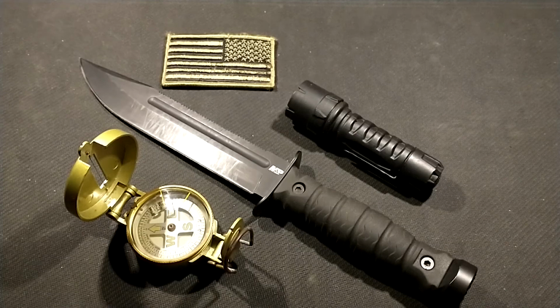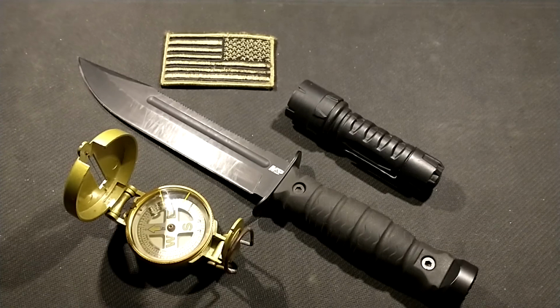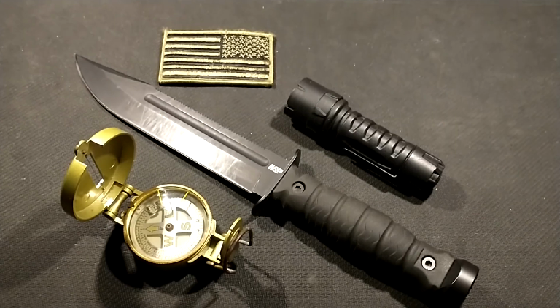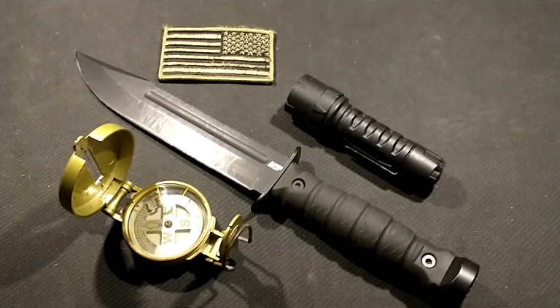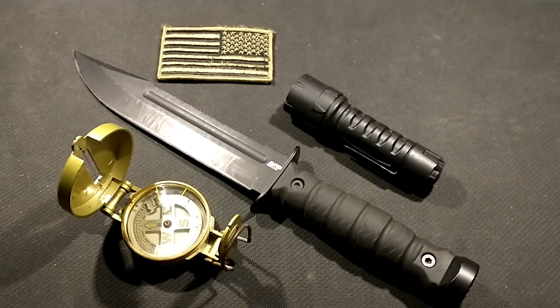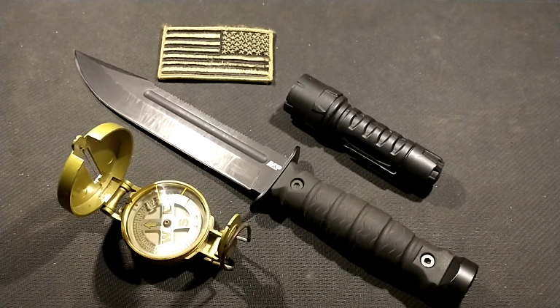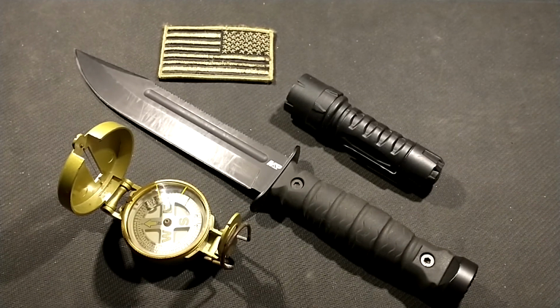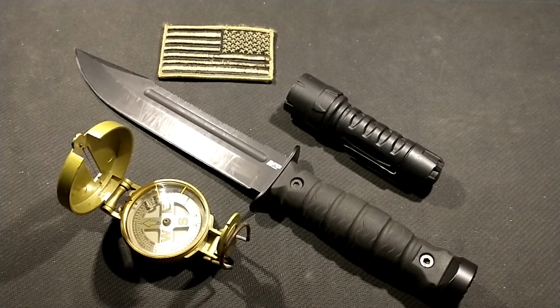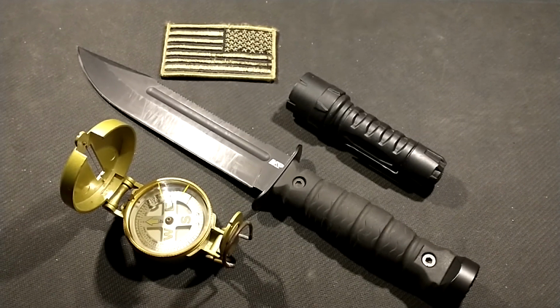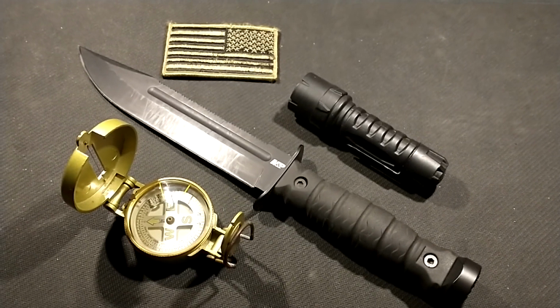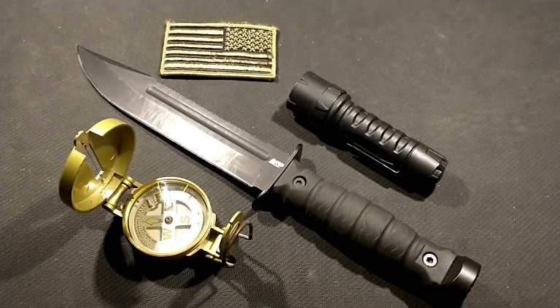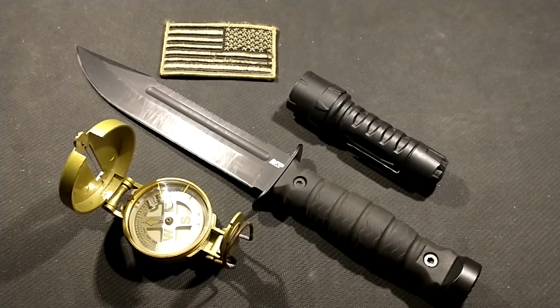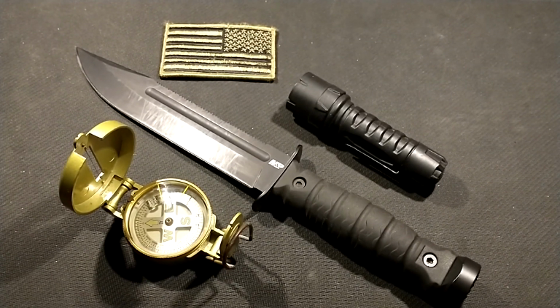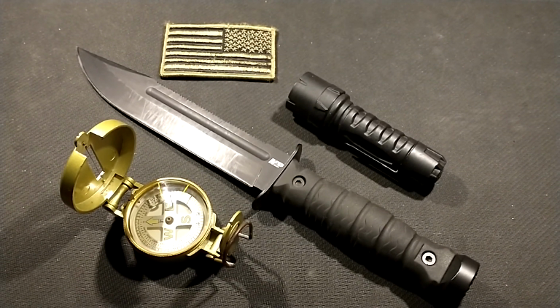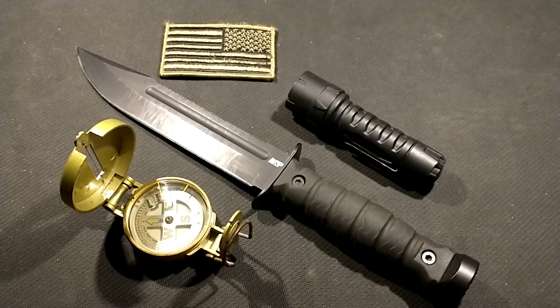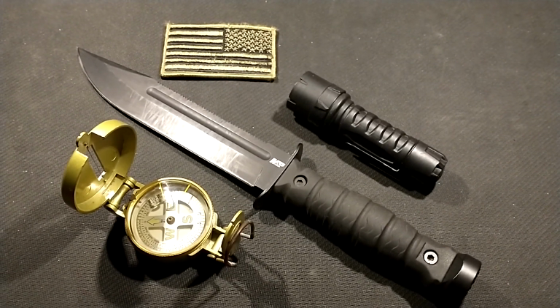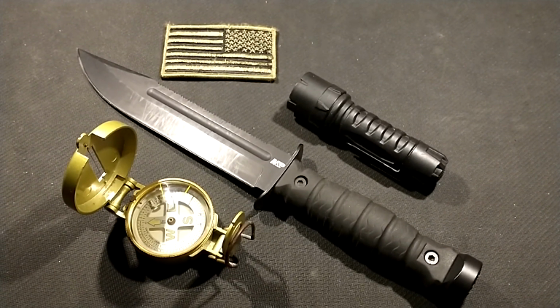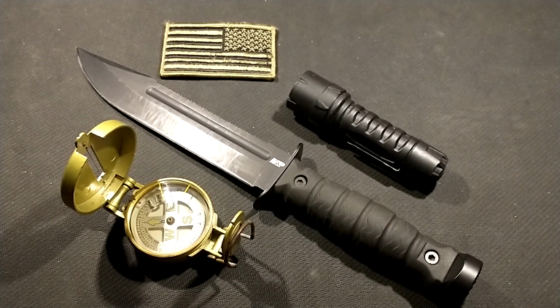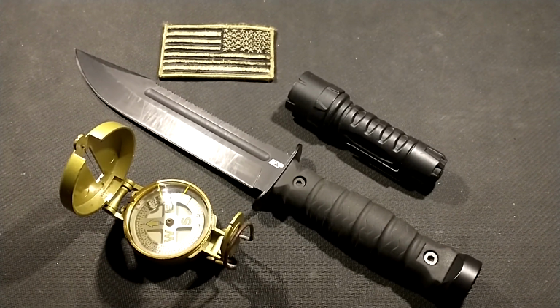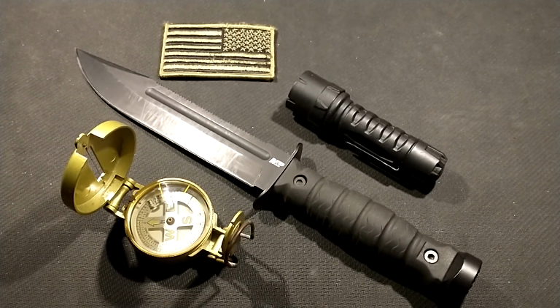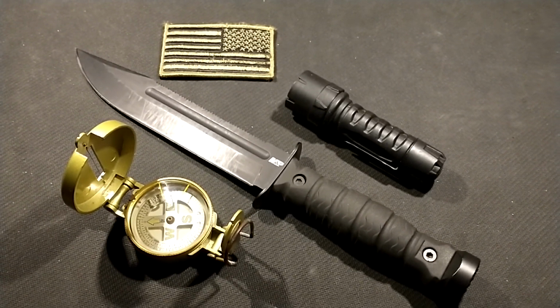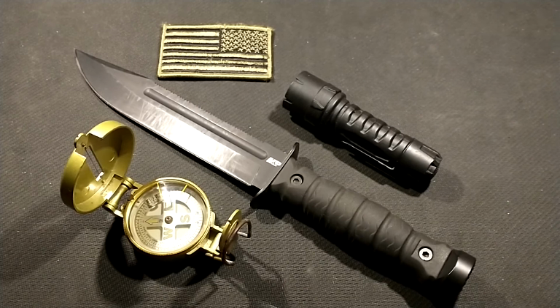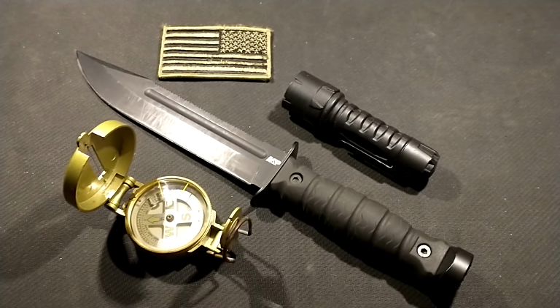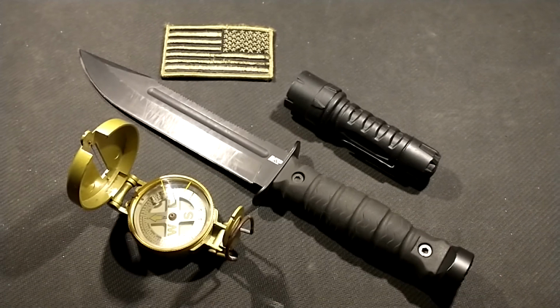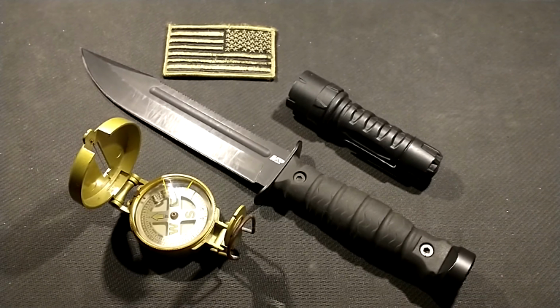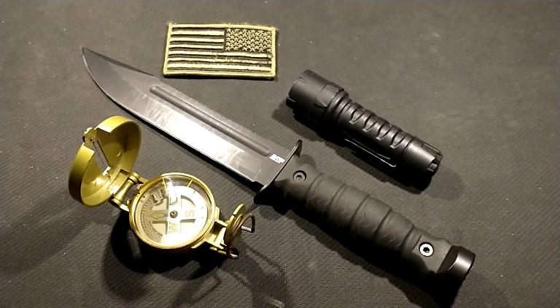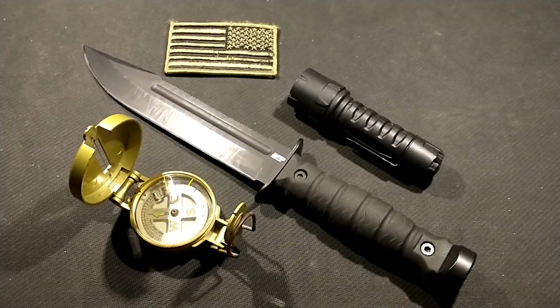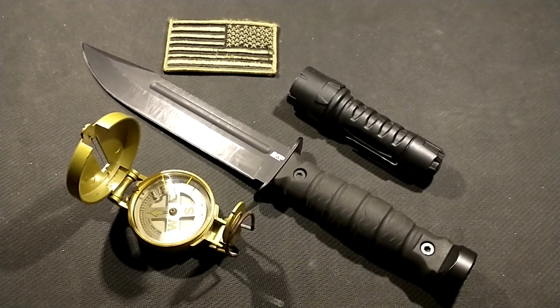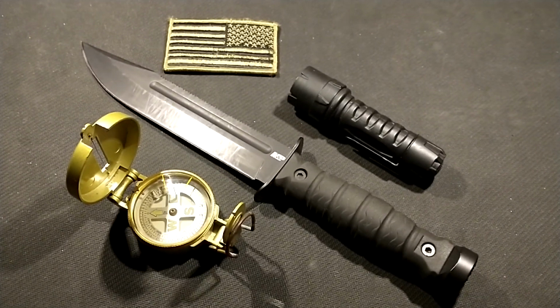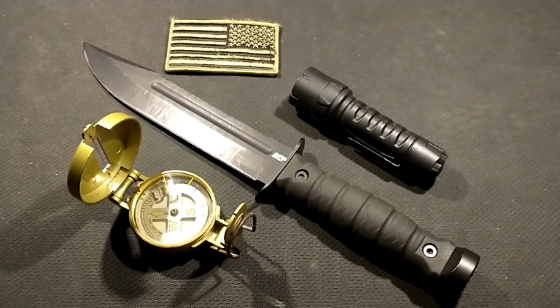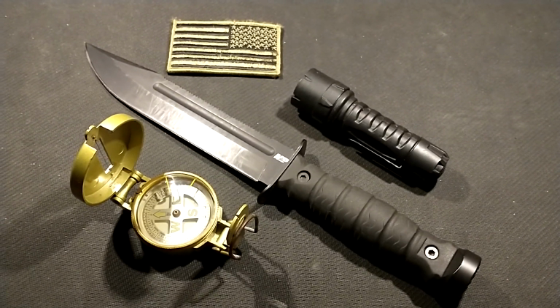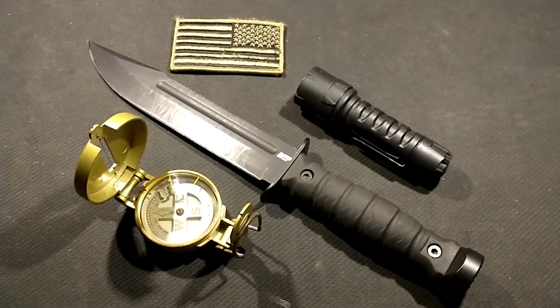Ladies and gentlemen, this is Jeremy with Tennessee Tactical One. I want to talk to you today about one of my favorite rifles.